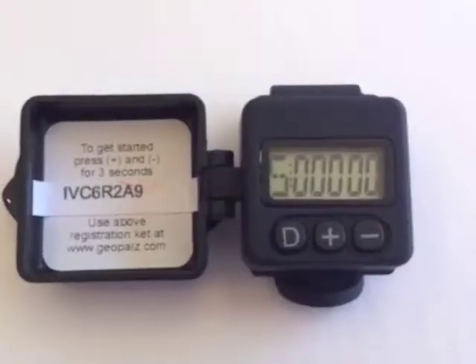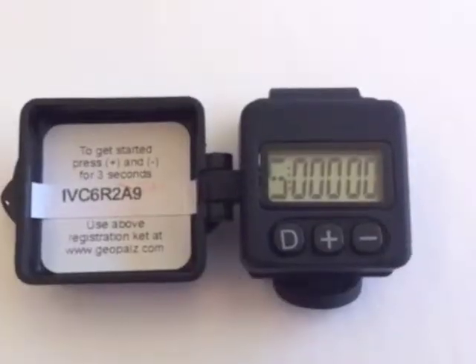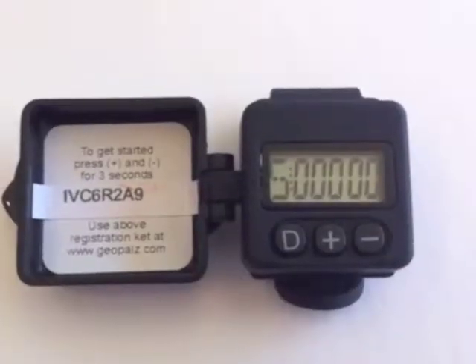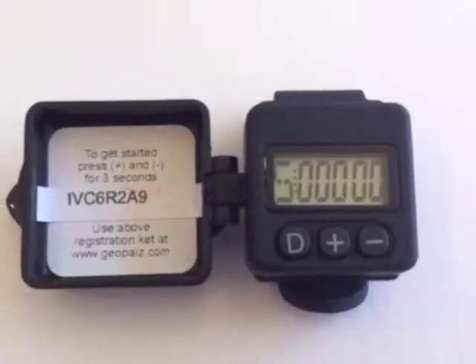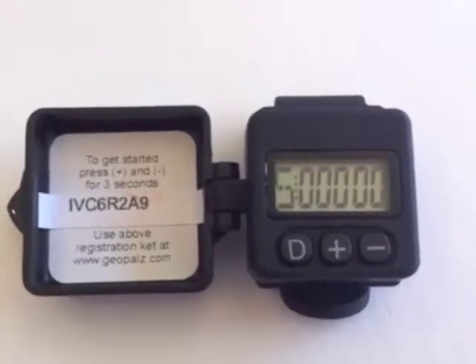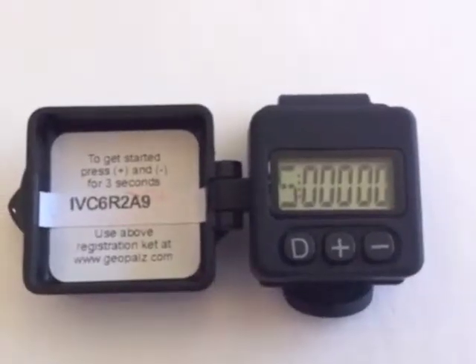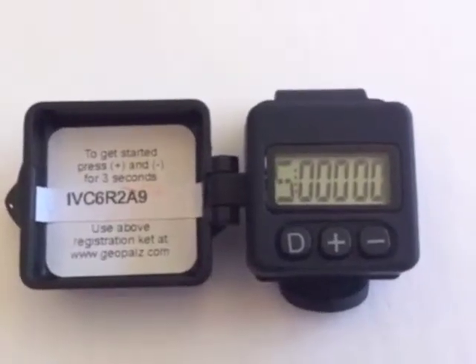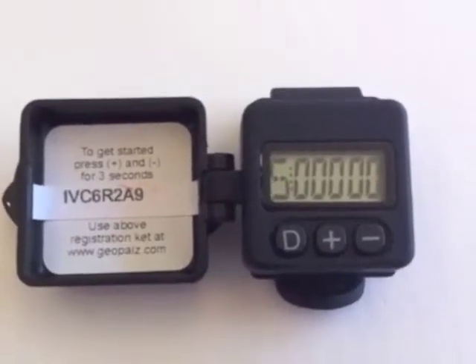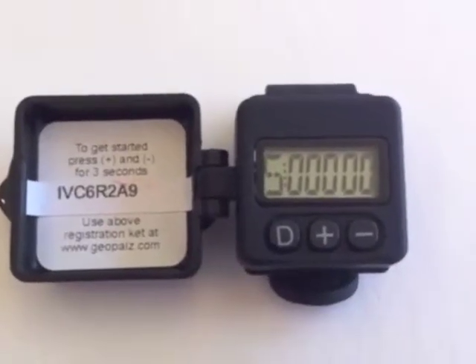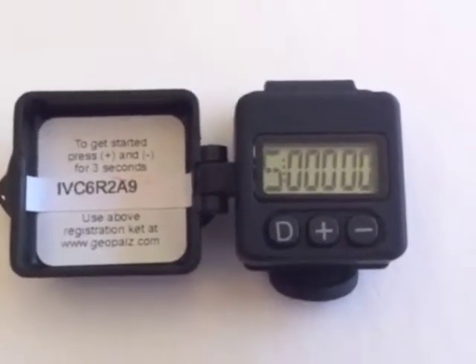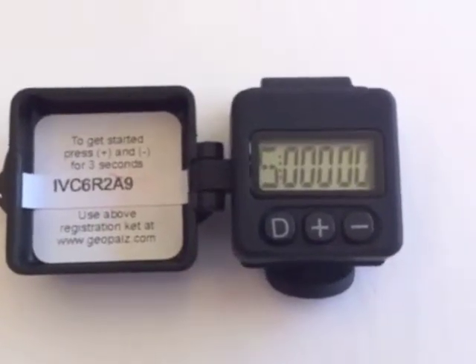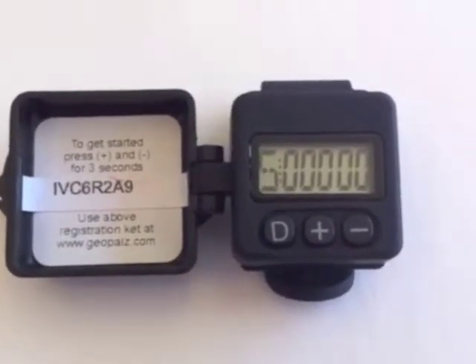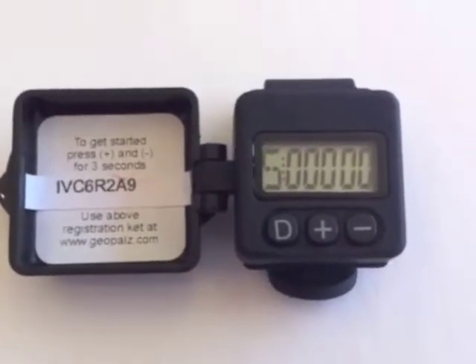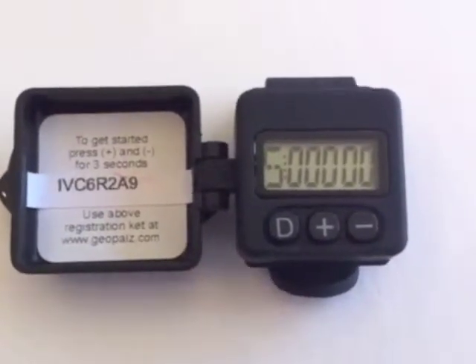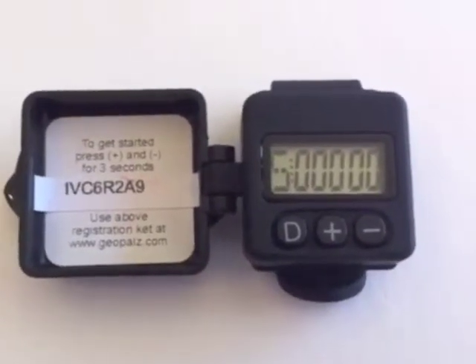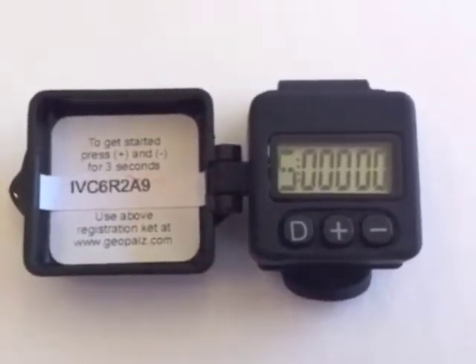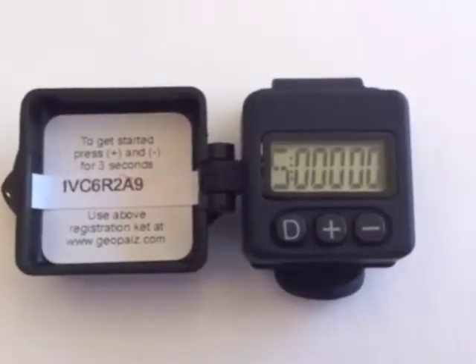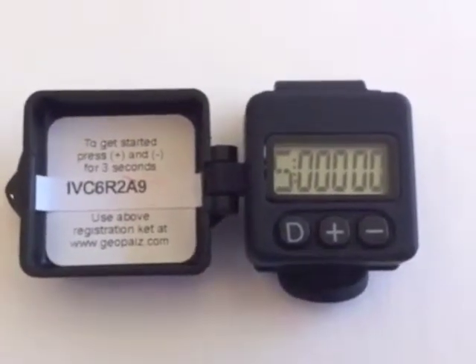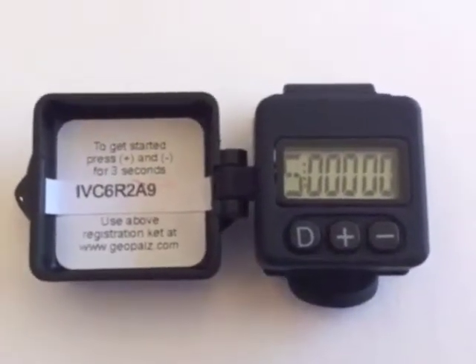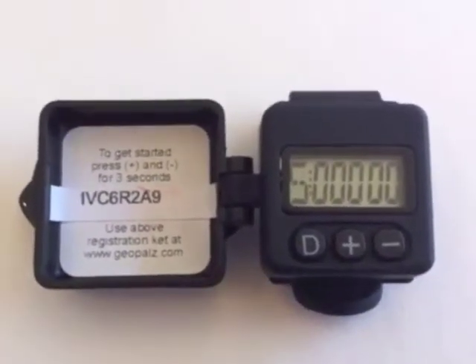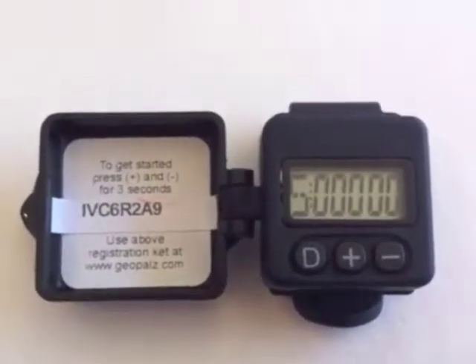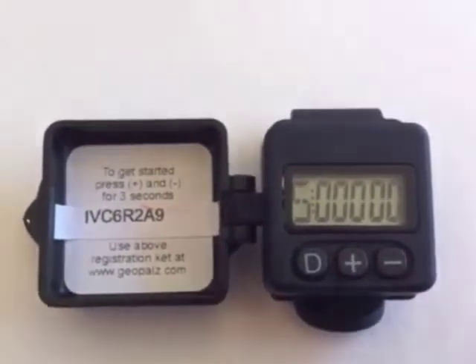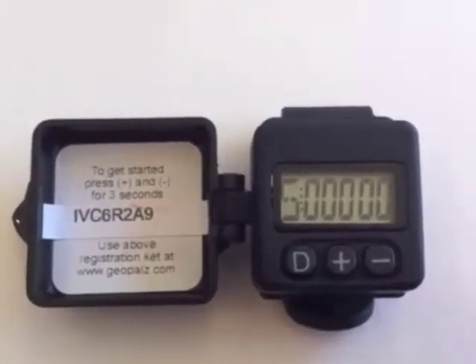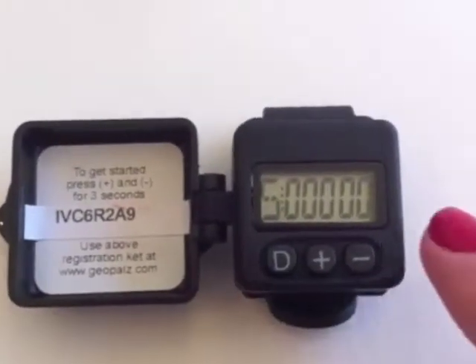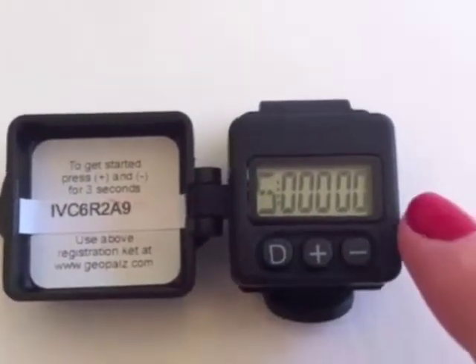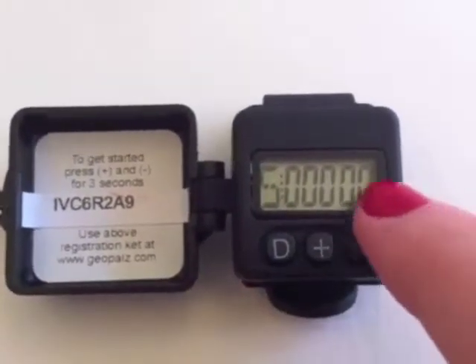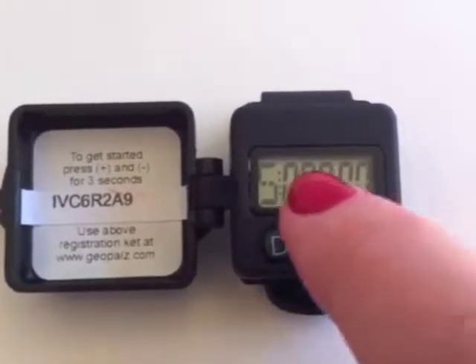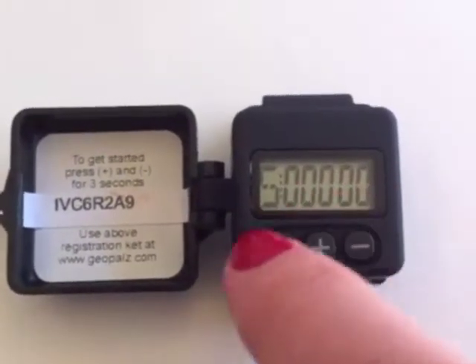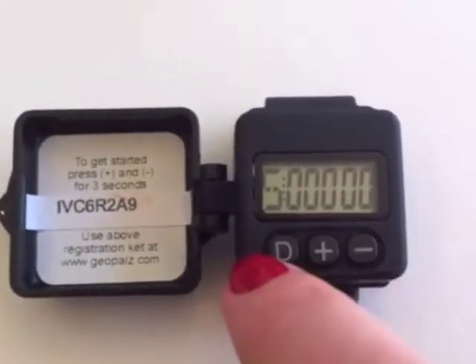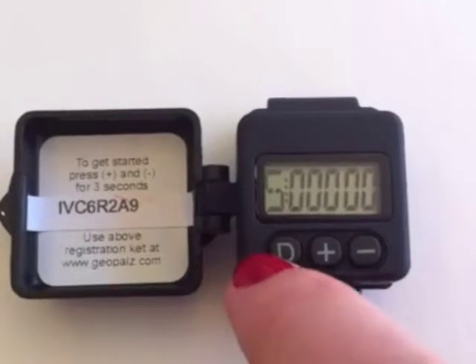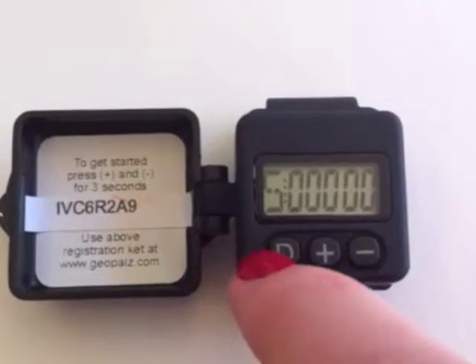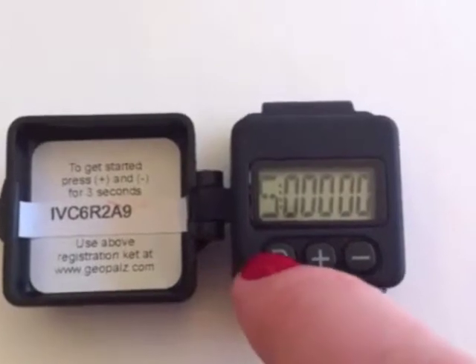If you'd like to set the date, time, play mode, and location, press and hold the D key for 3 seconds.